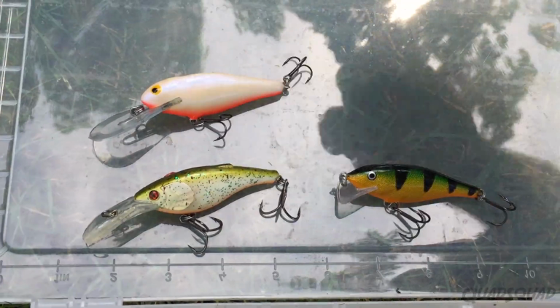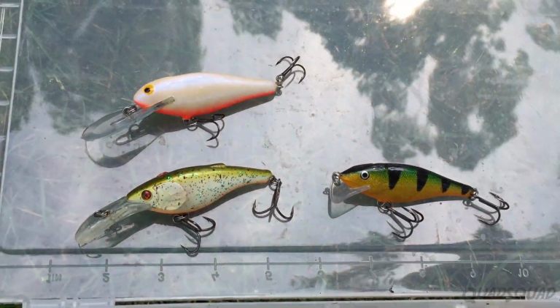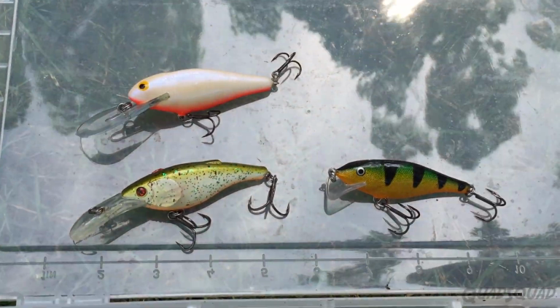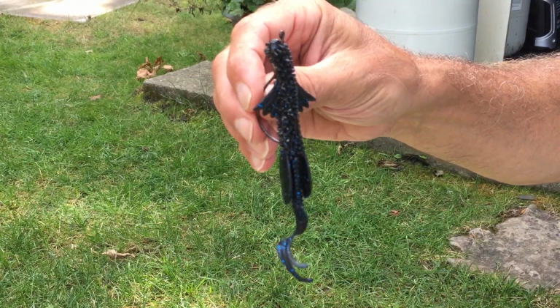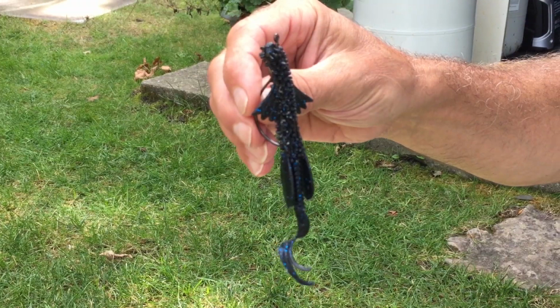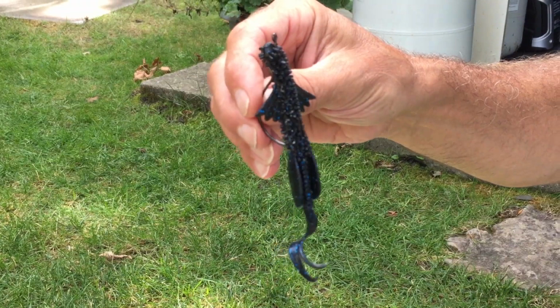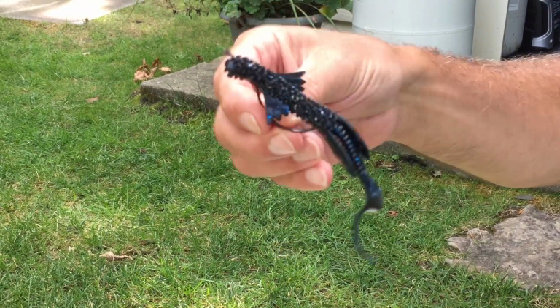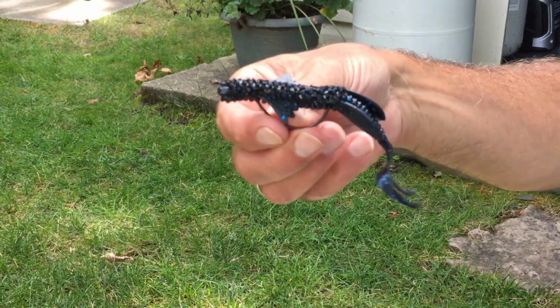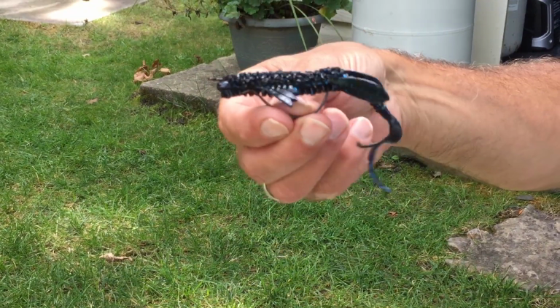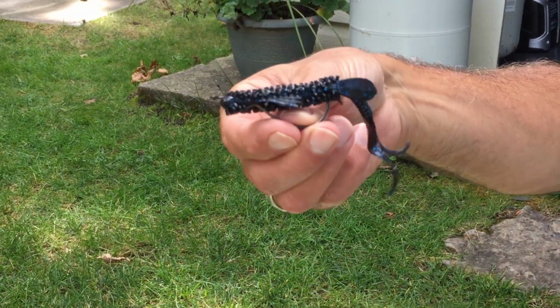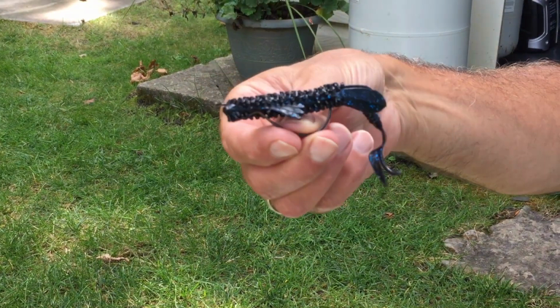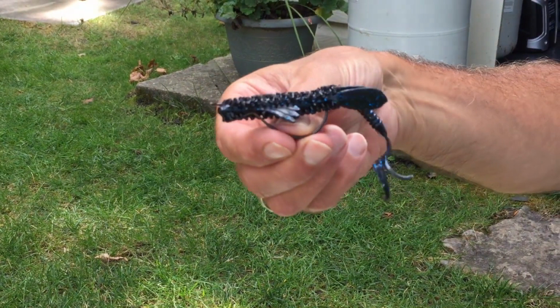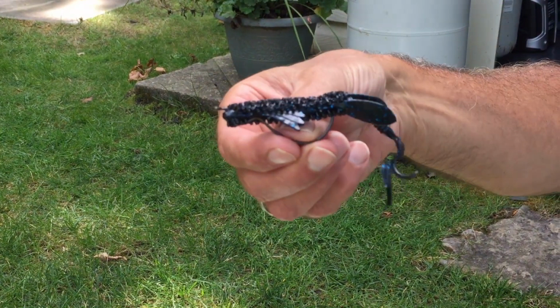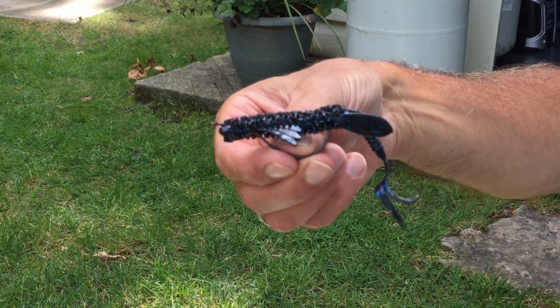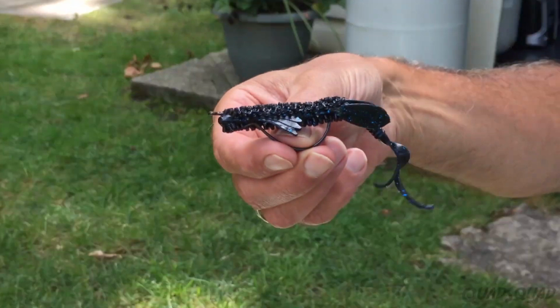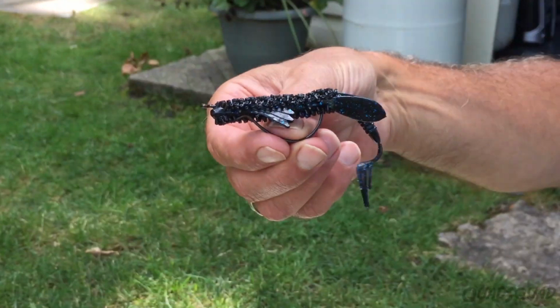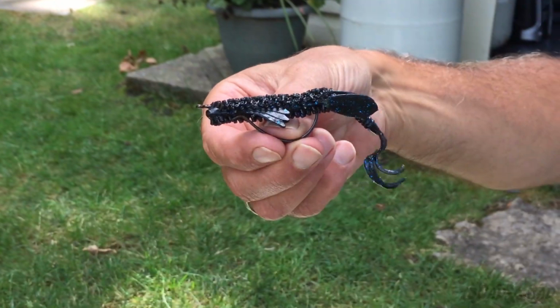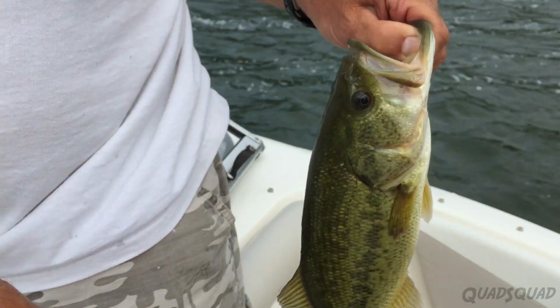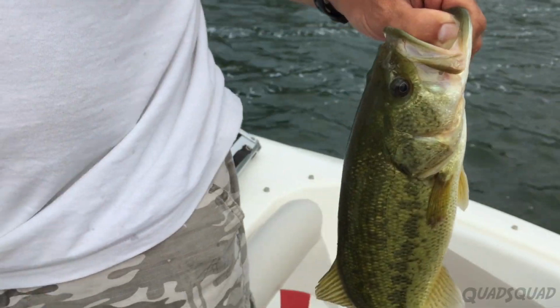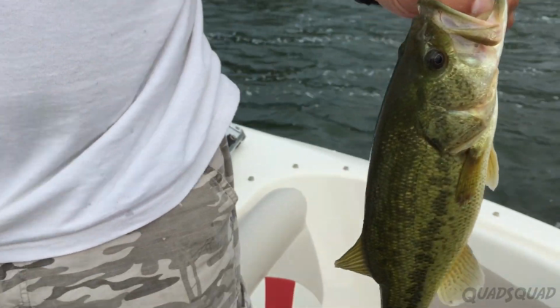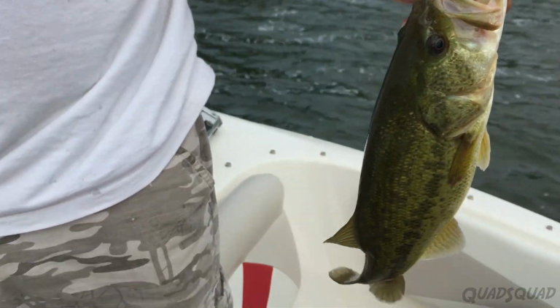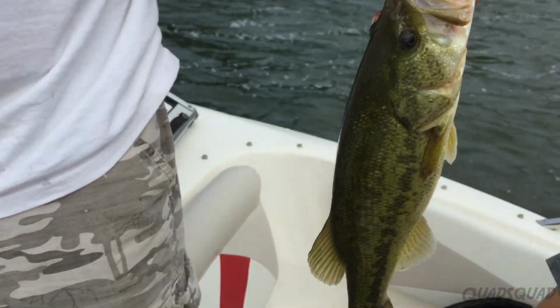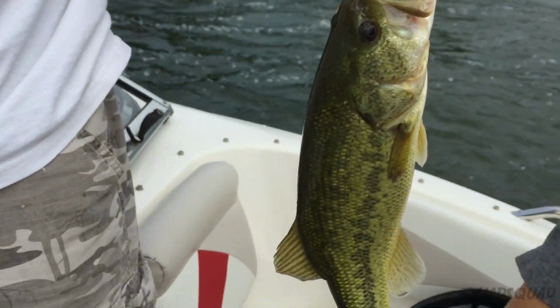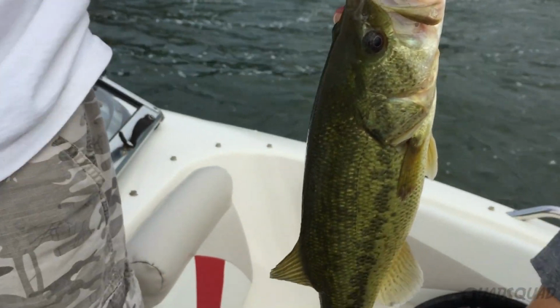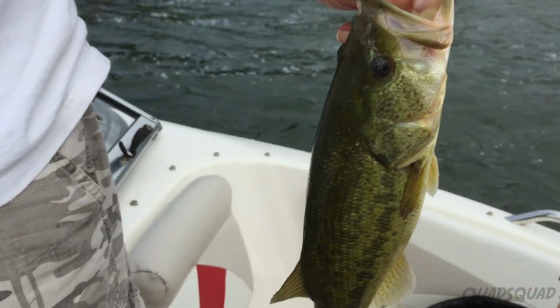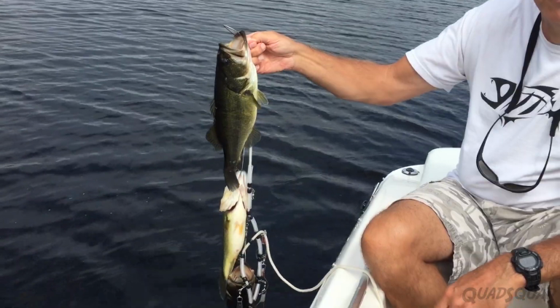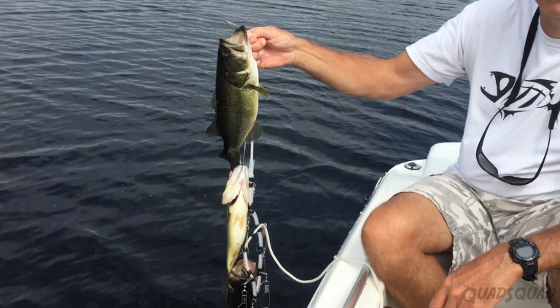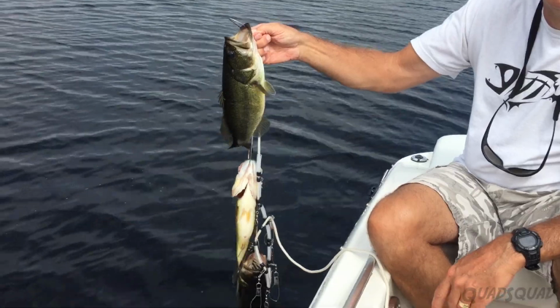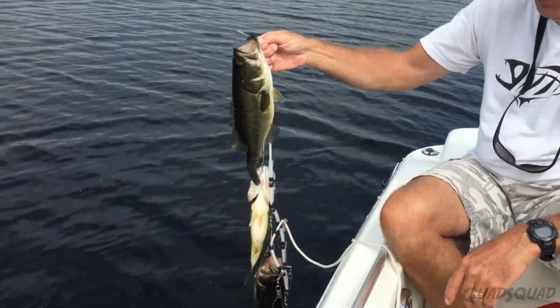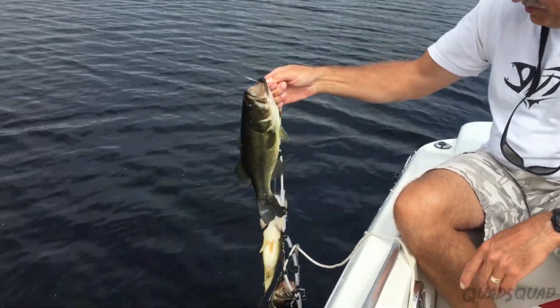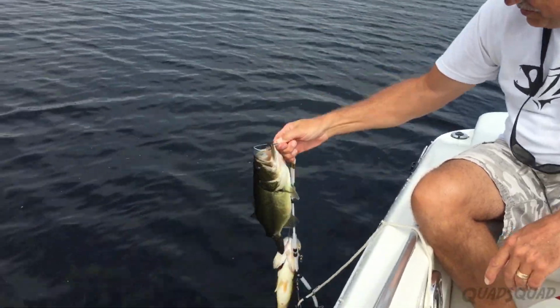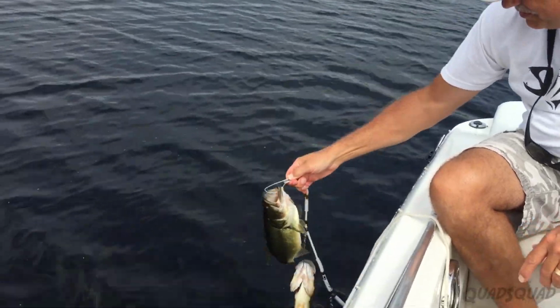The Dragon type soft lure is good for pike too. Now let's move on to bass.